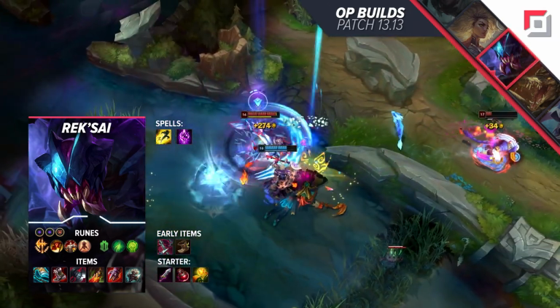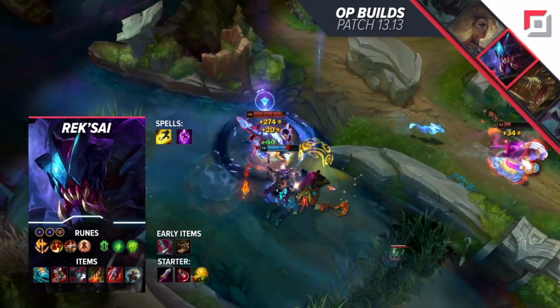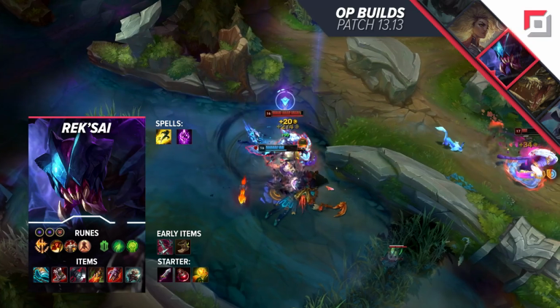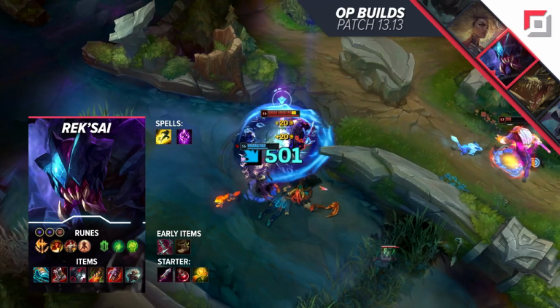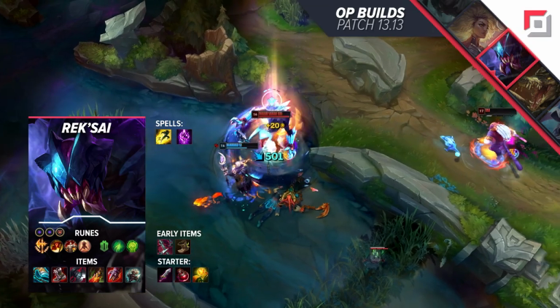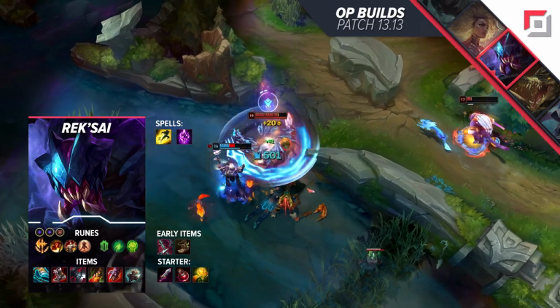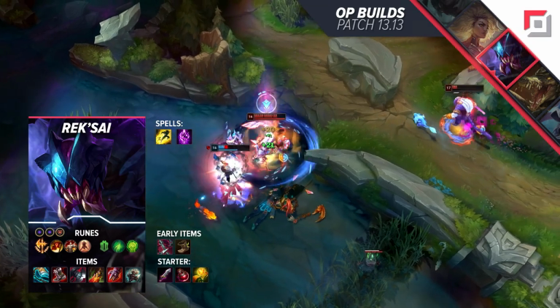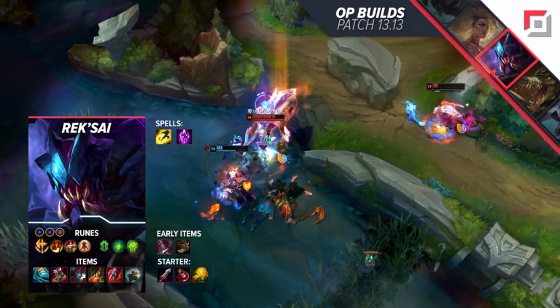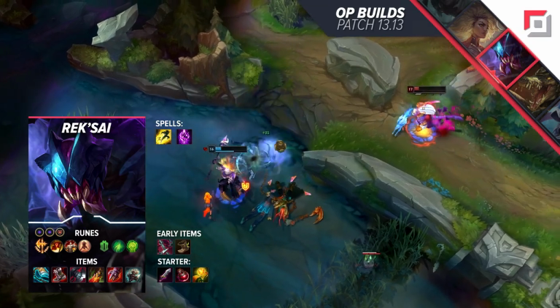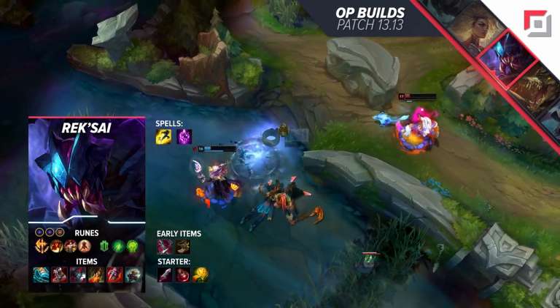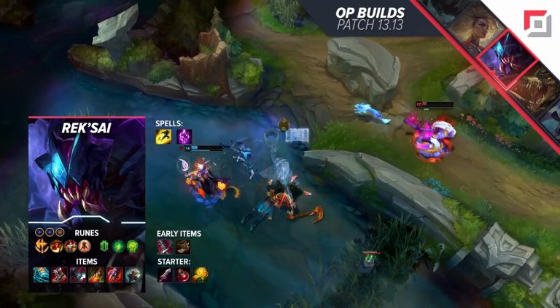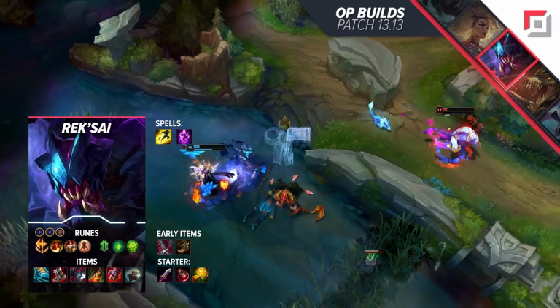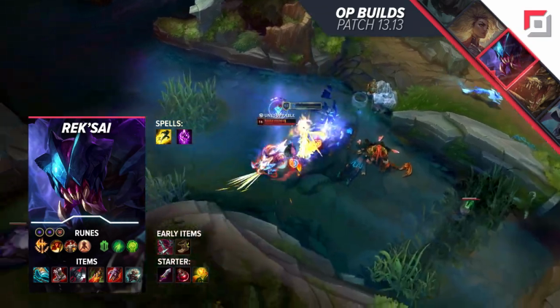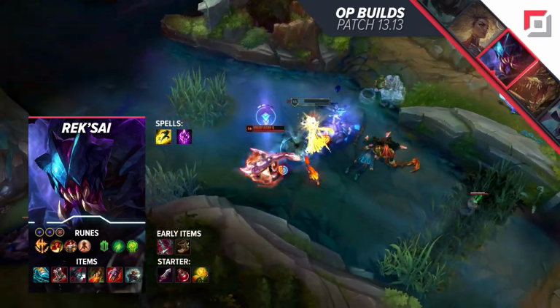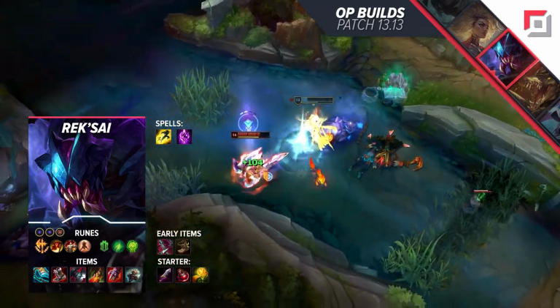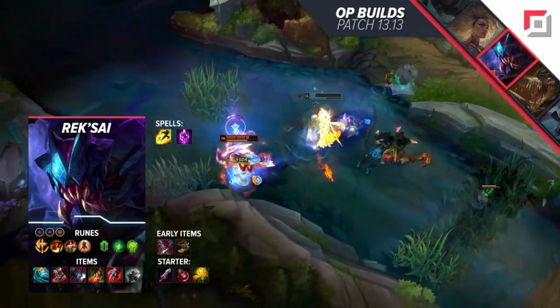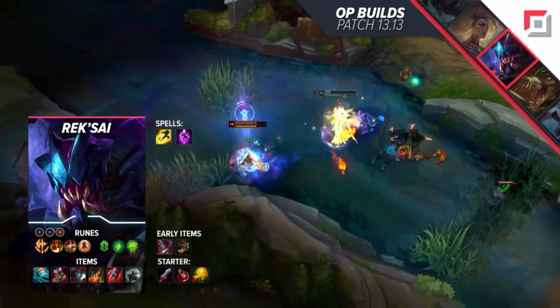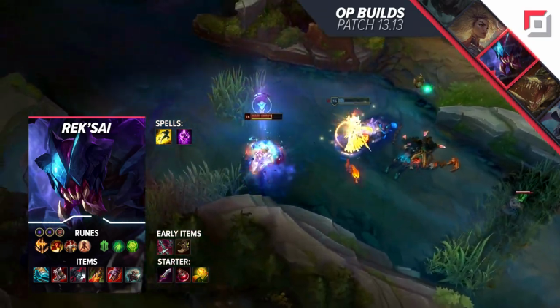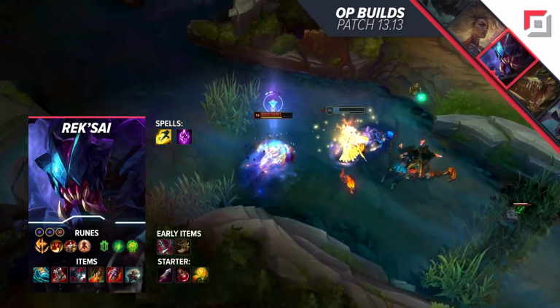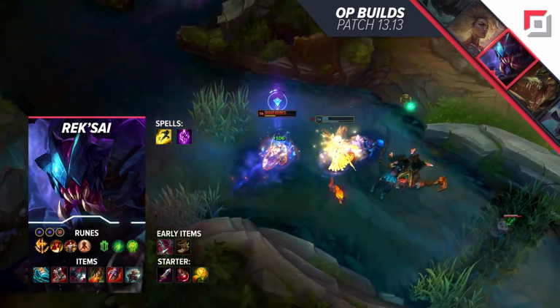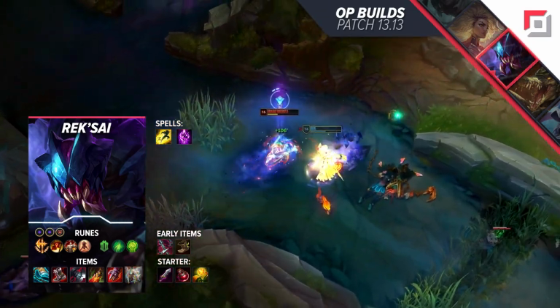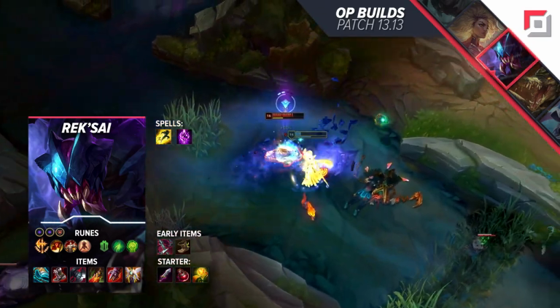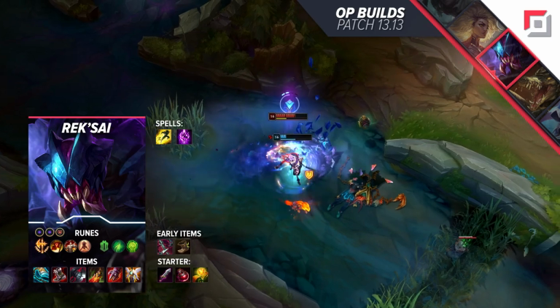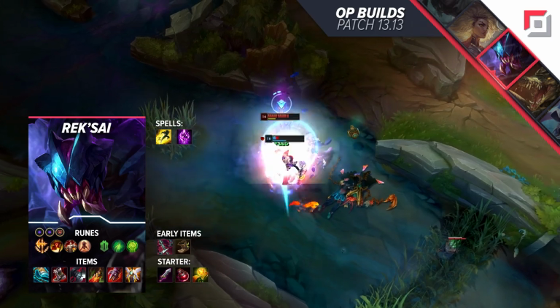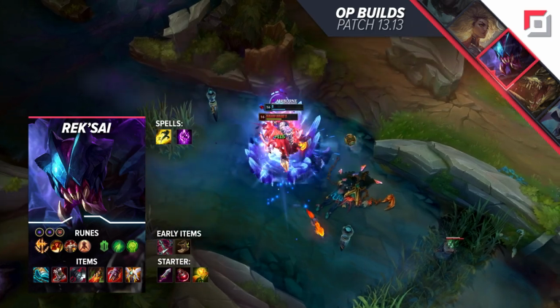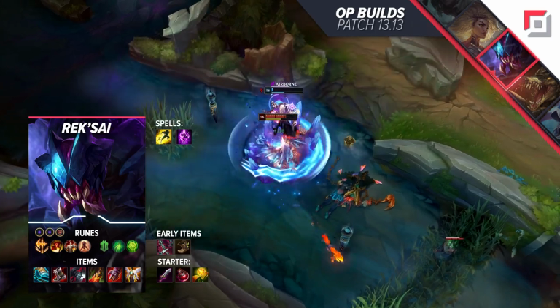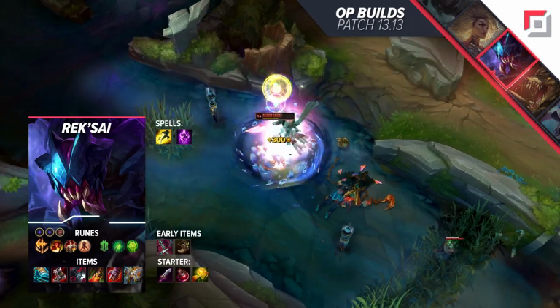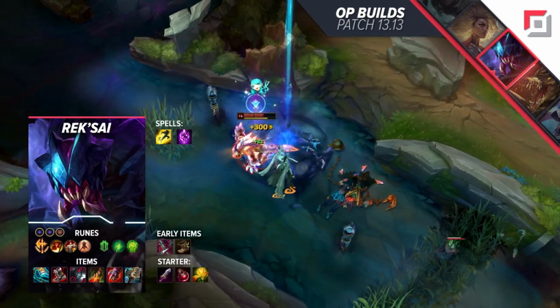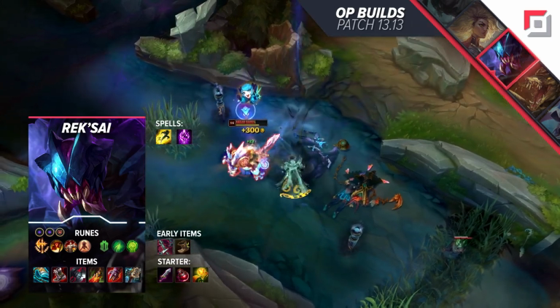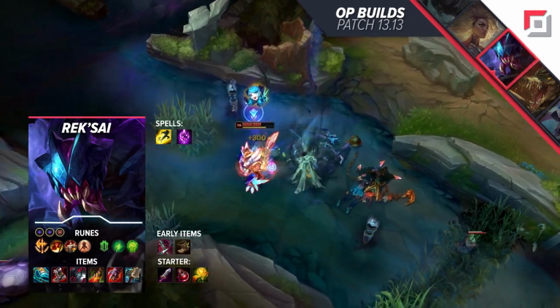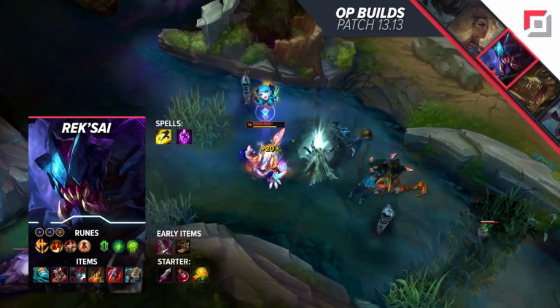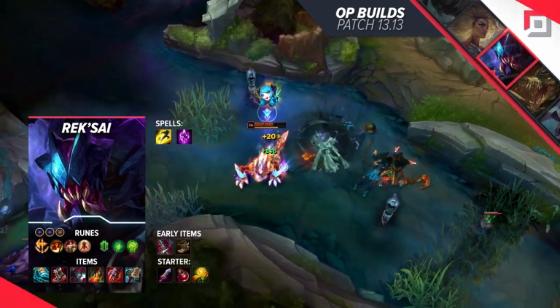After this, you want to get Black Cleaver, Death's Dance, Shurelya's, and another situational item. Titanic Hydra, Guardian Angel, or even Hullbreaker can work decently well.